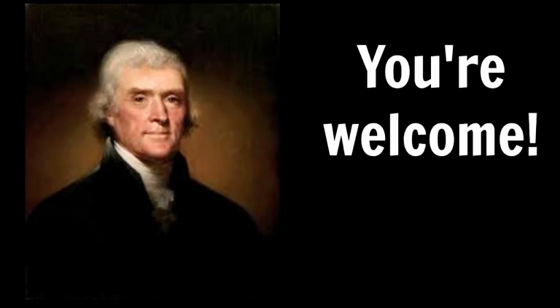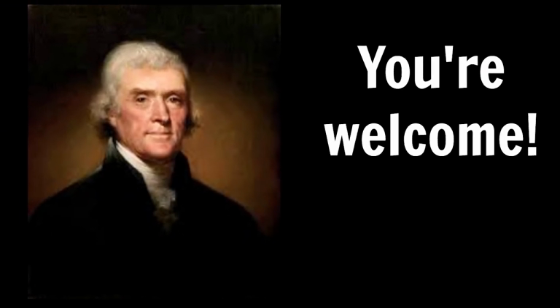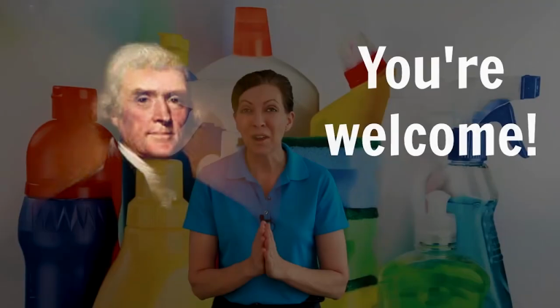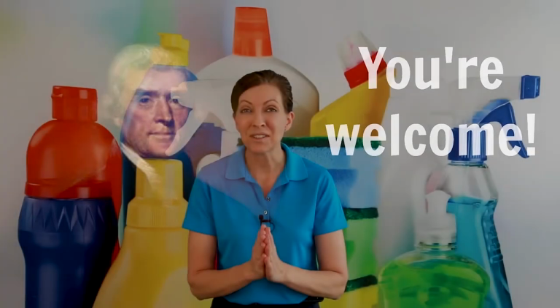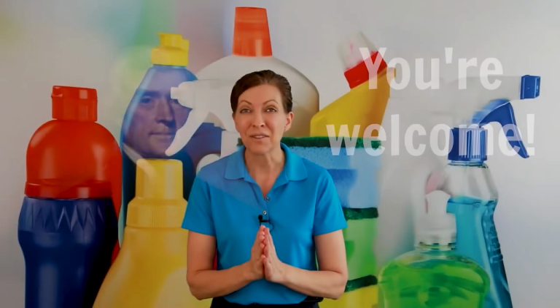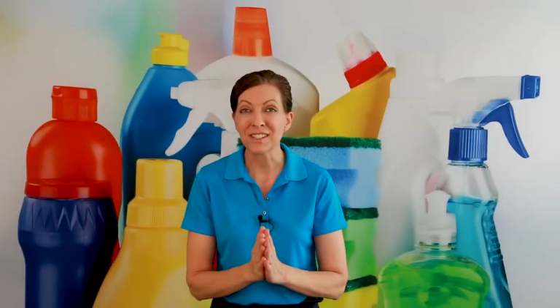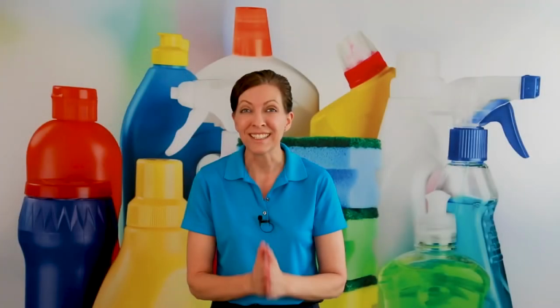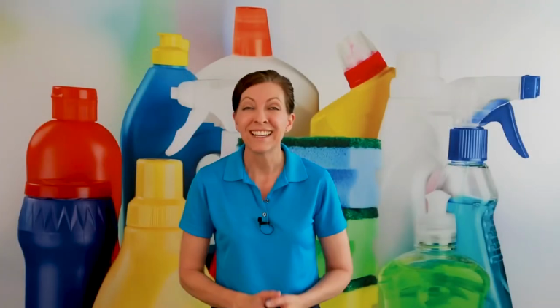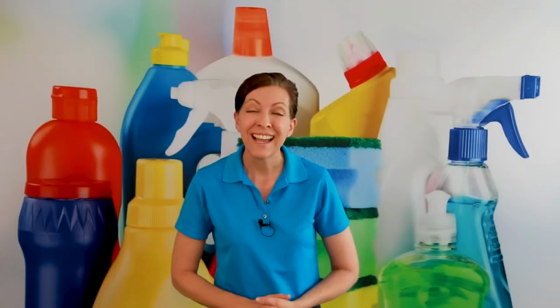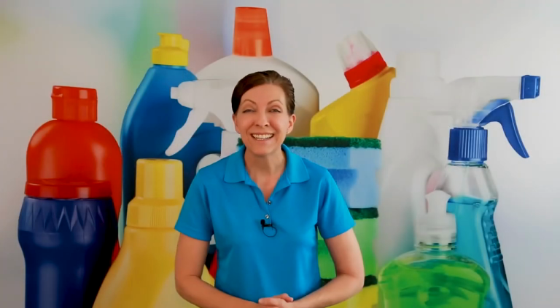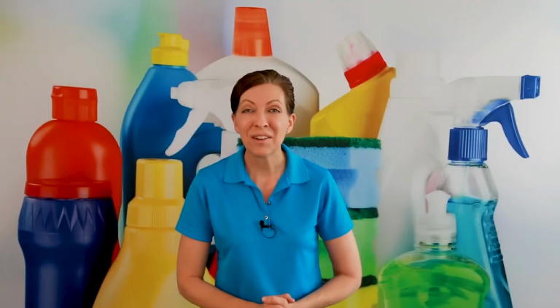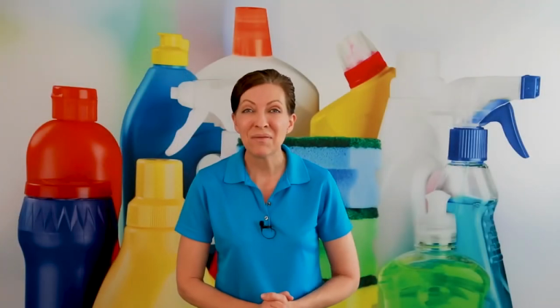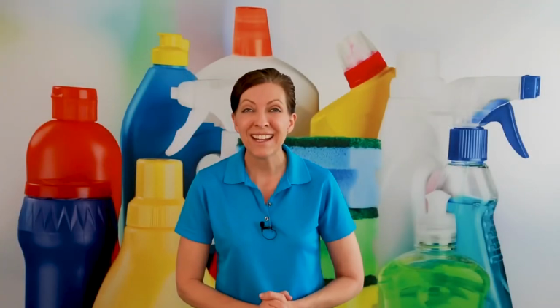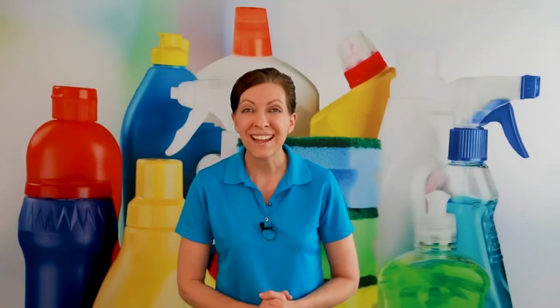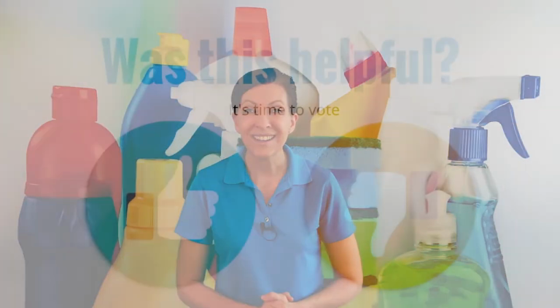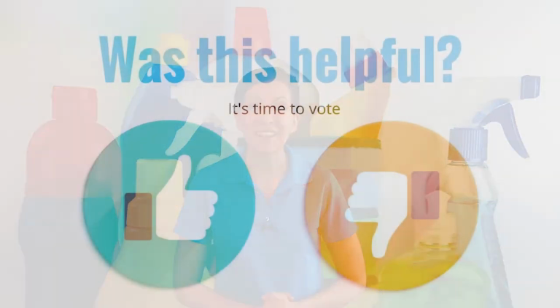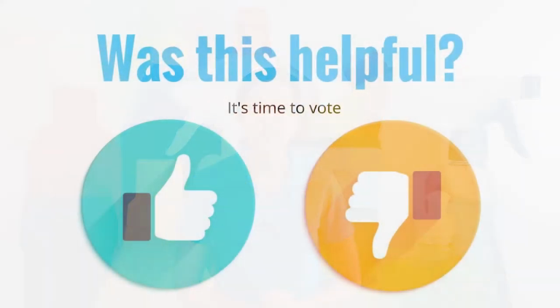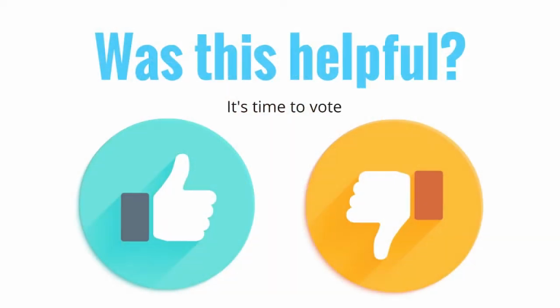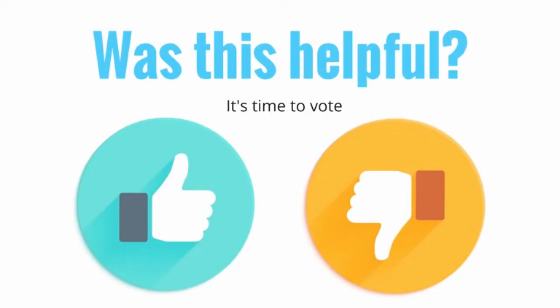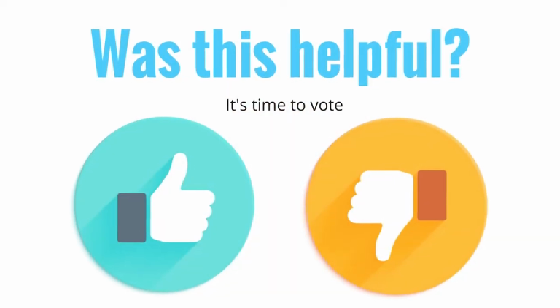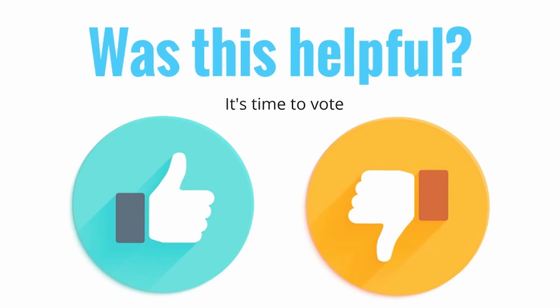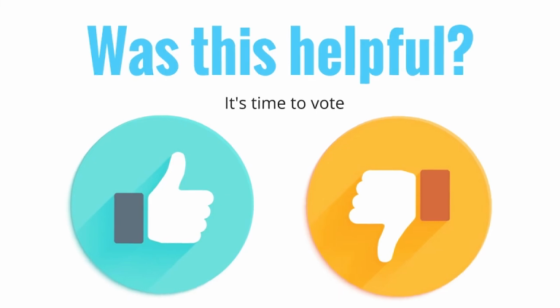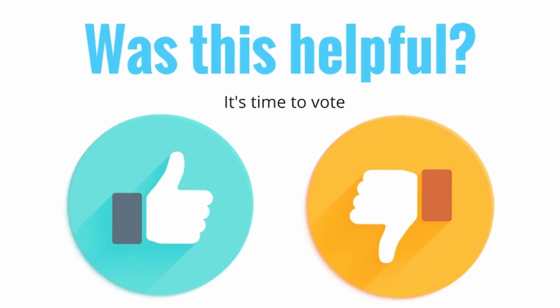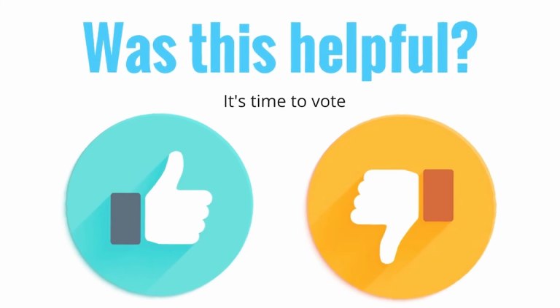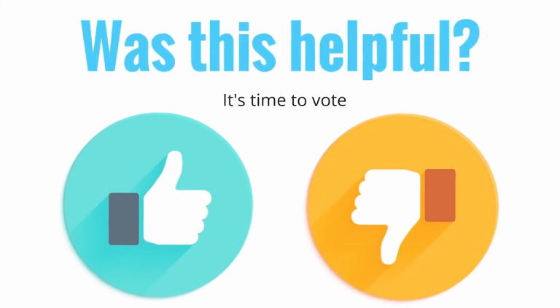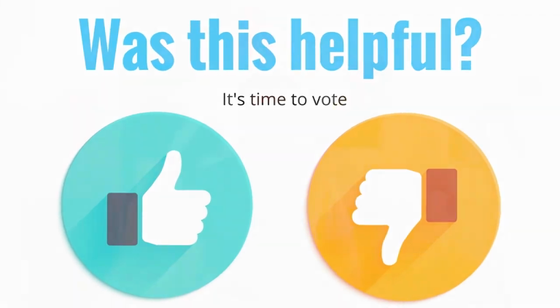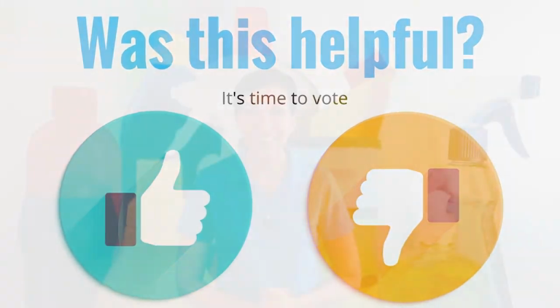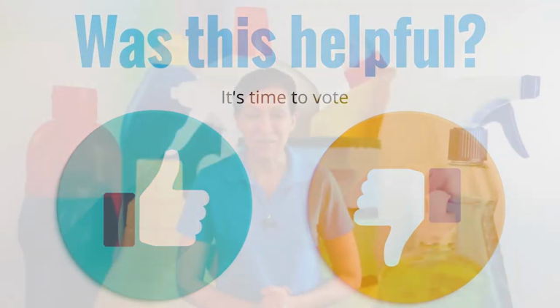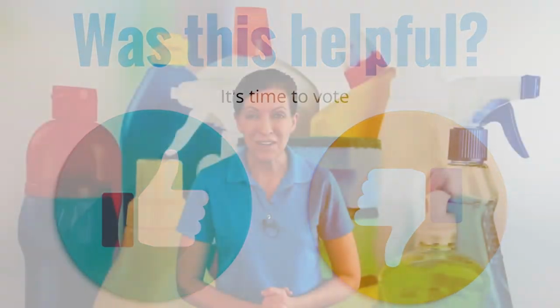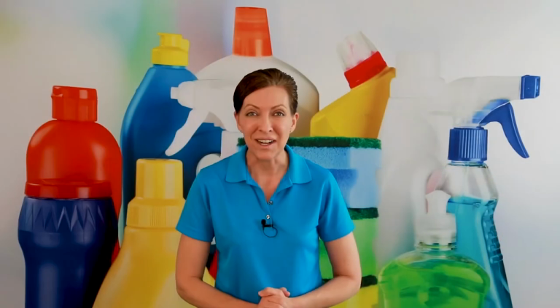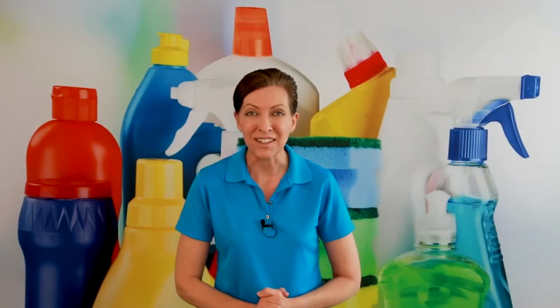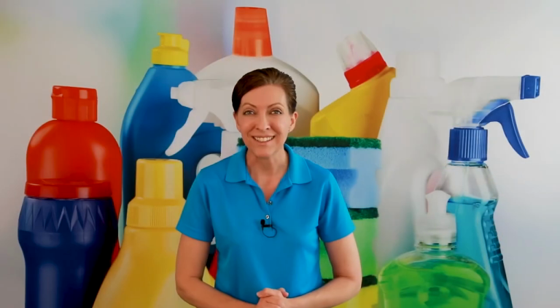Thank you, Thomas Jefferson. And until we meet again, leave the world a cleaner place than when you found it.